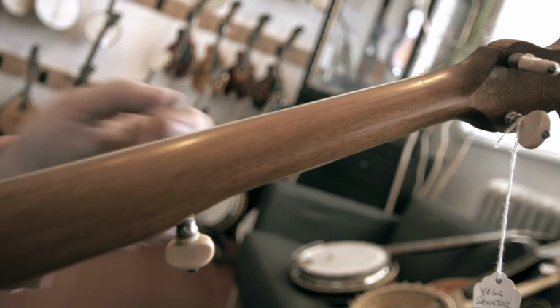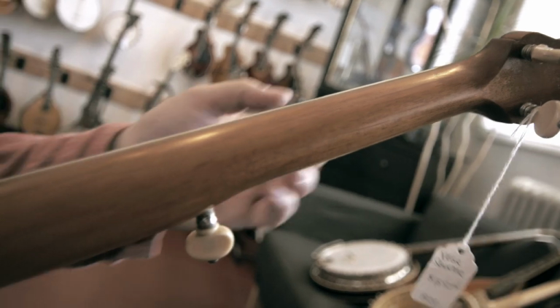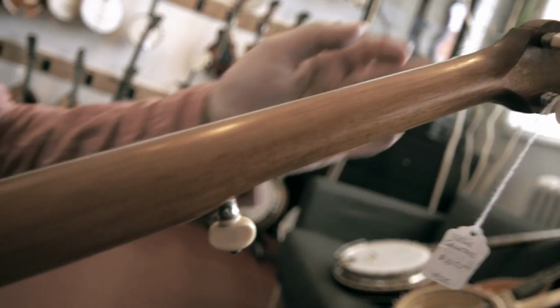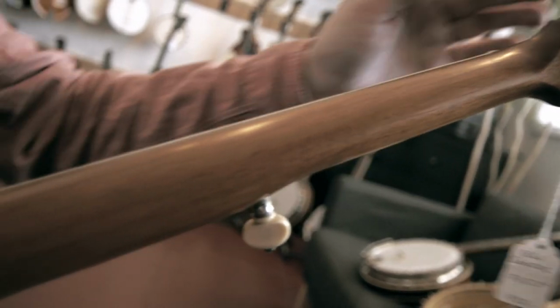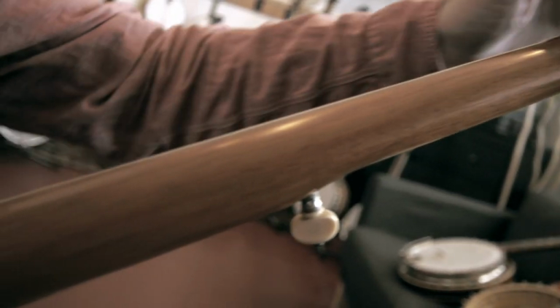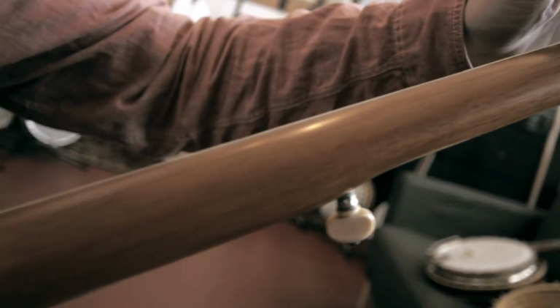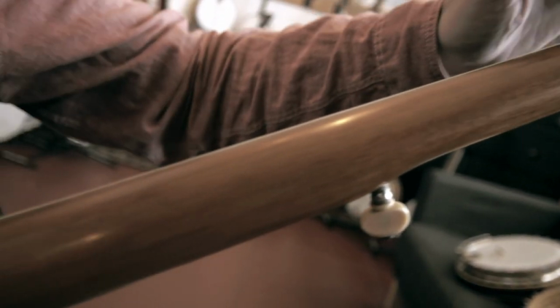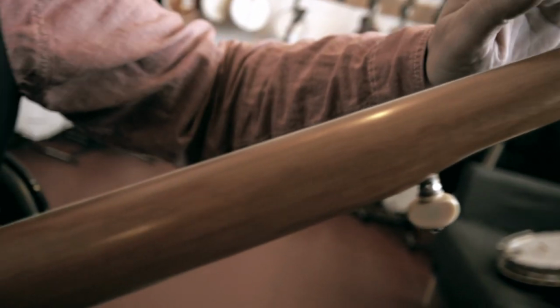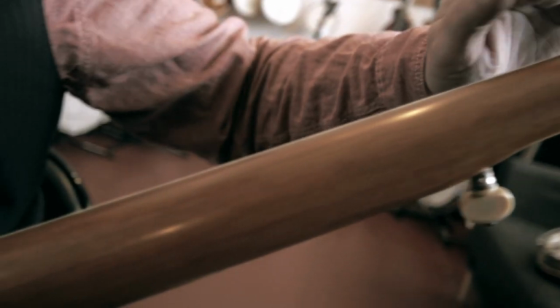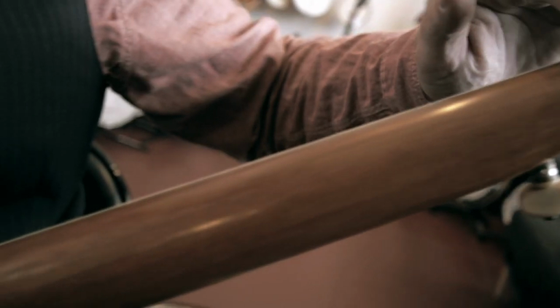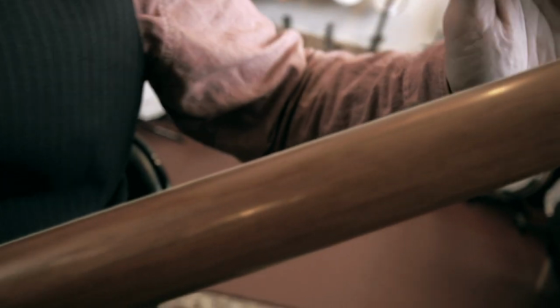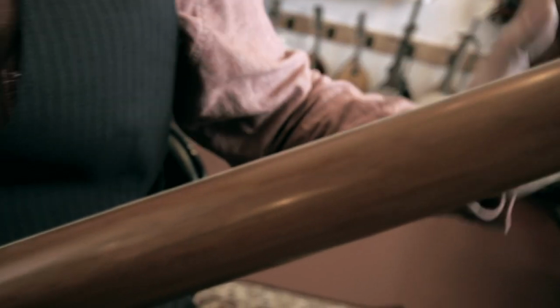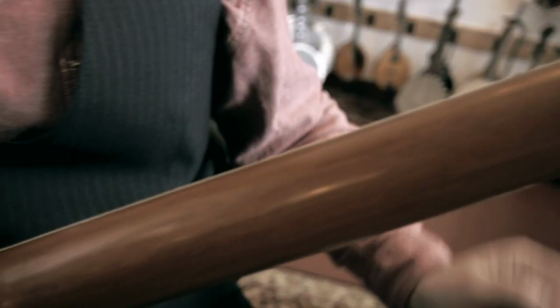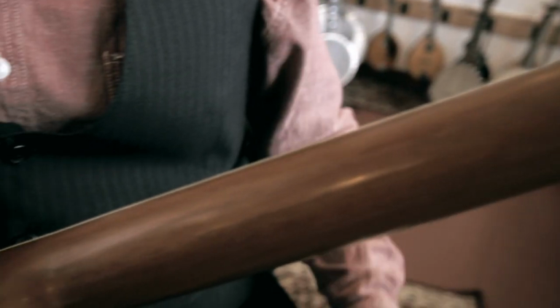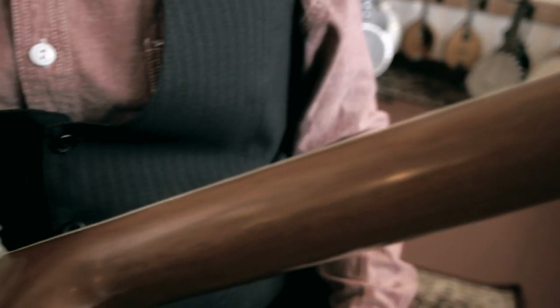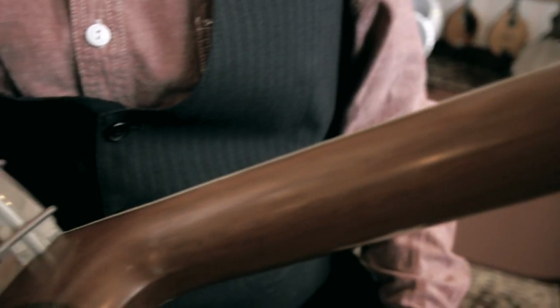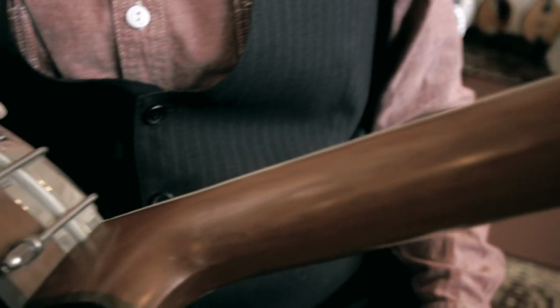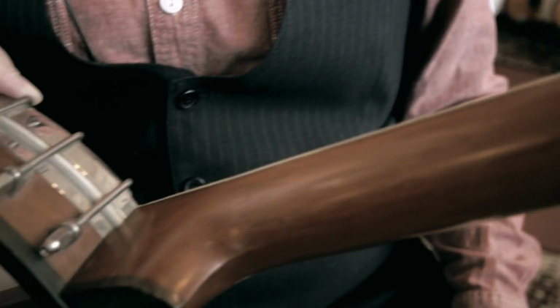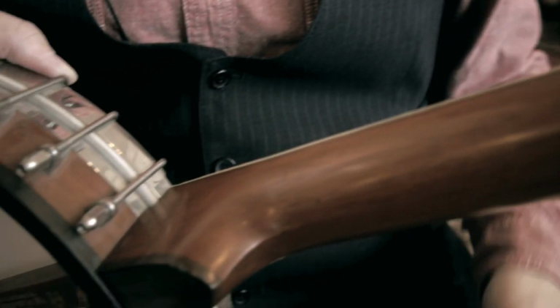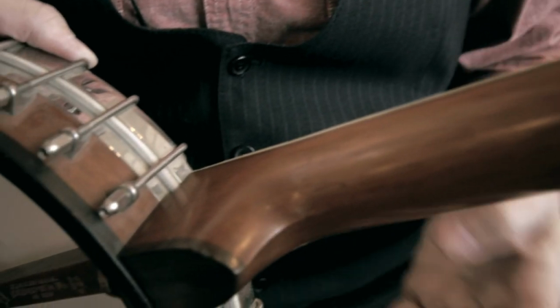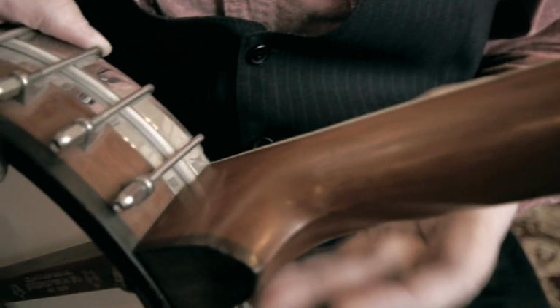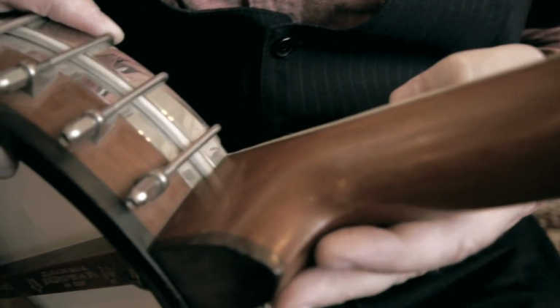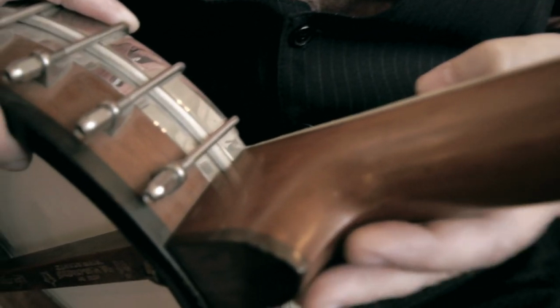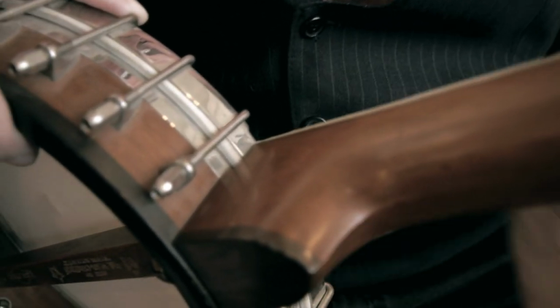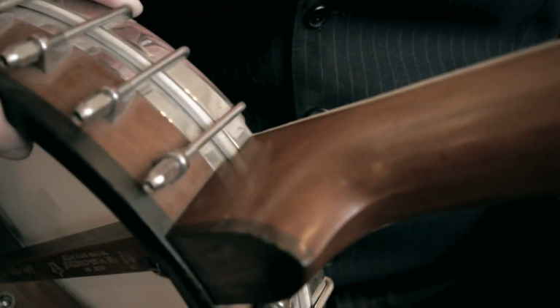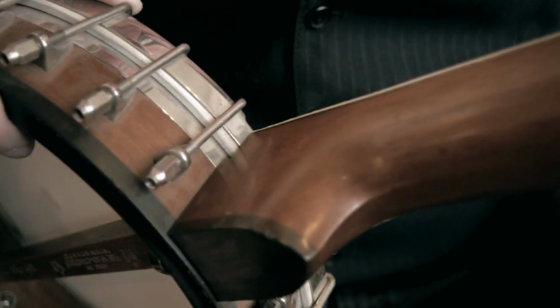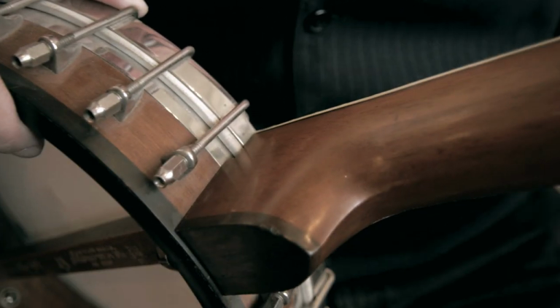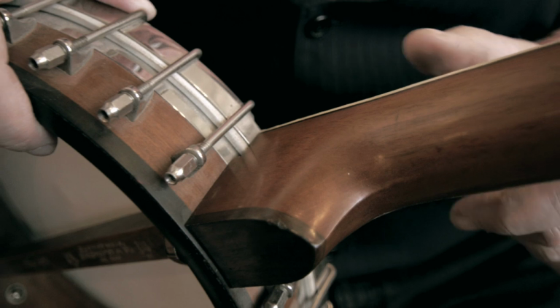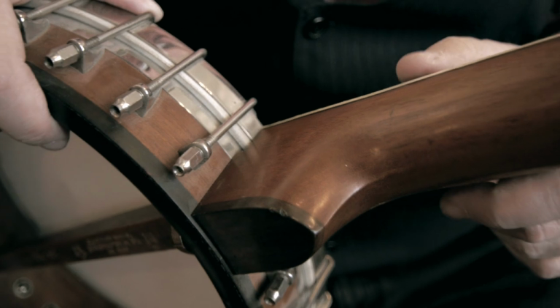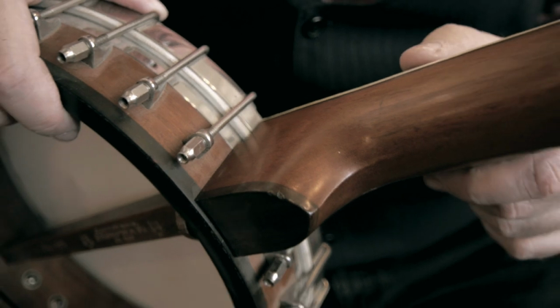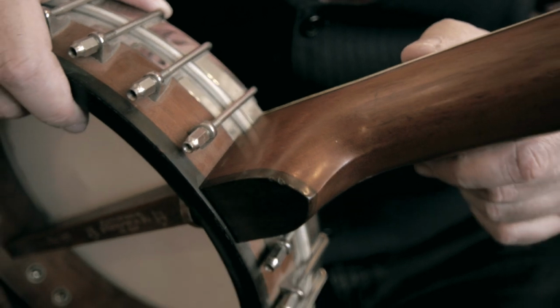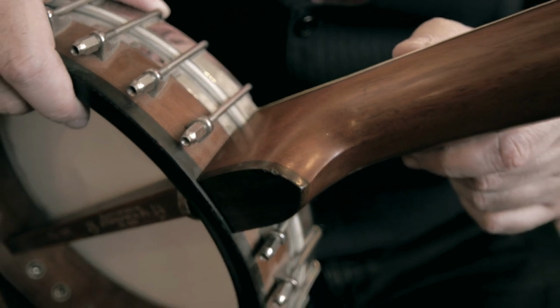No carving on the heel, no elaborate pearl work, just plain simple honest banjo making.